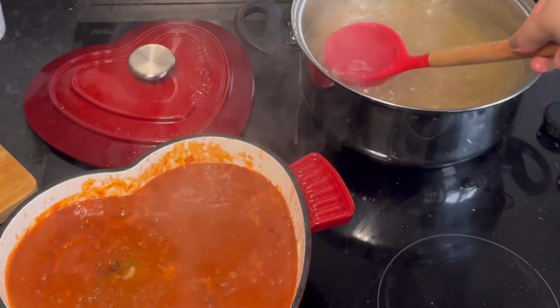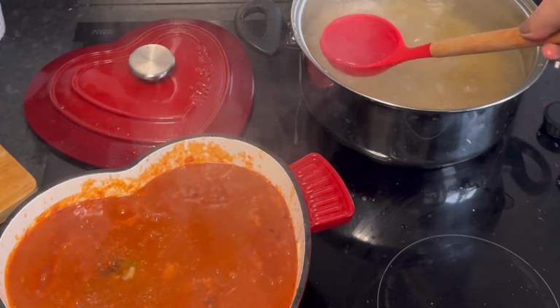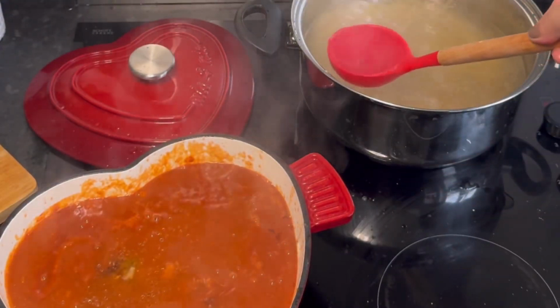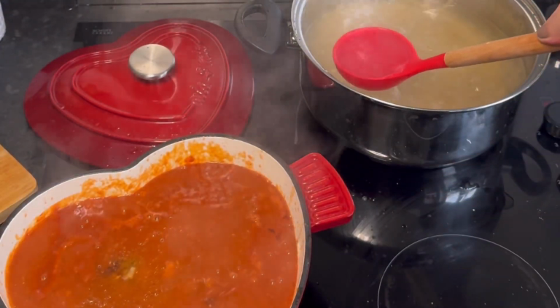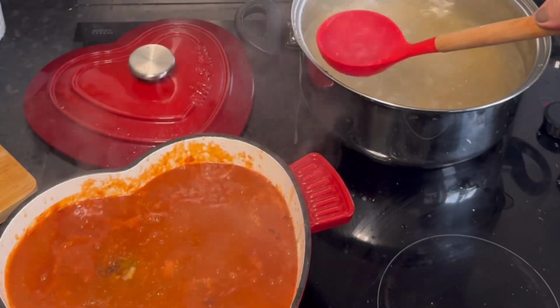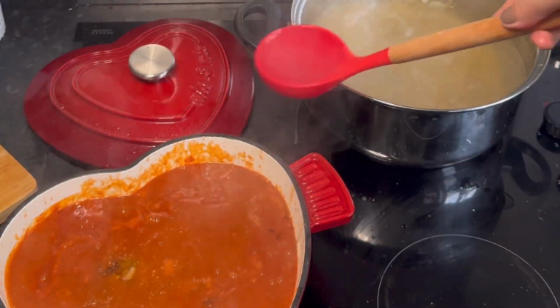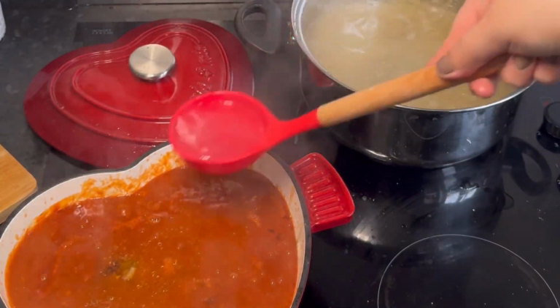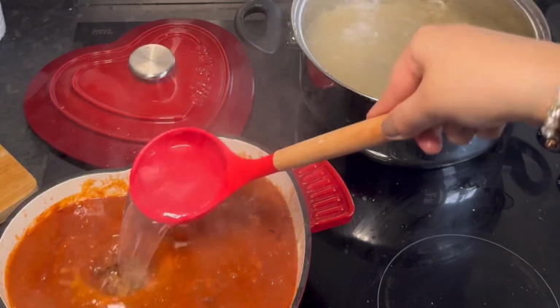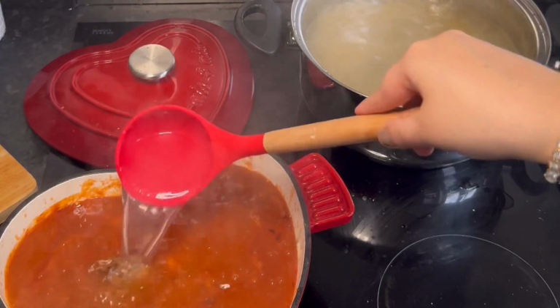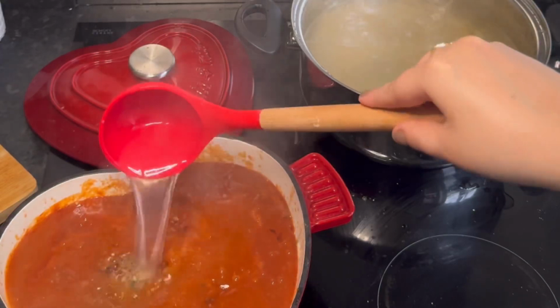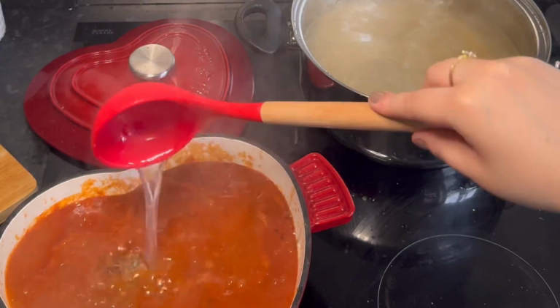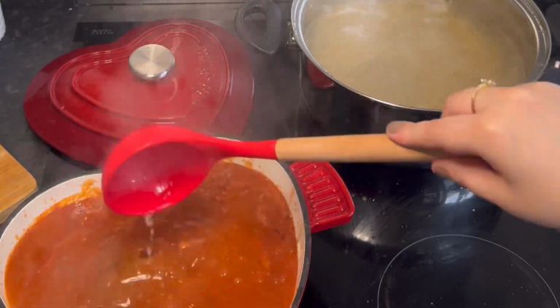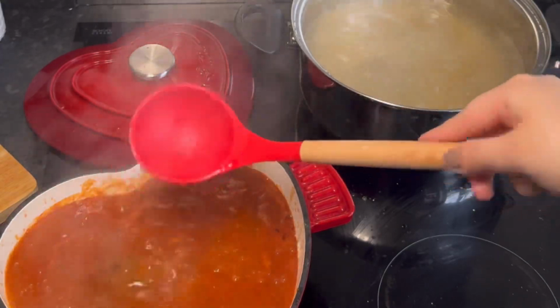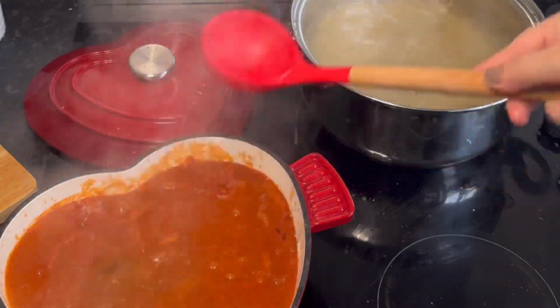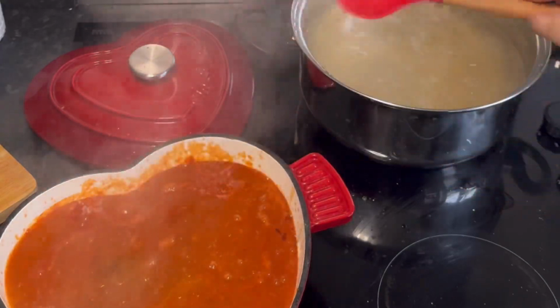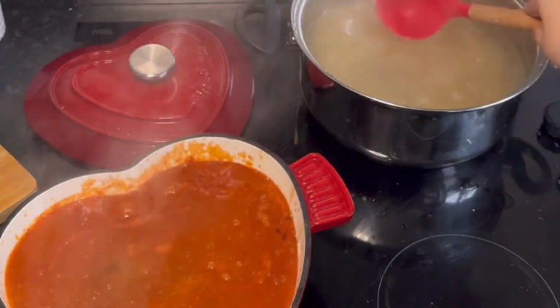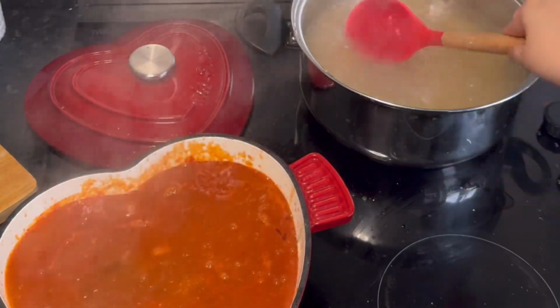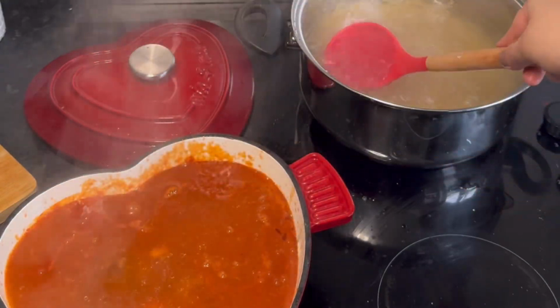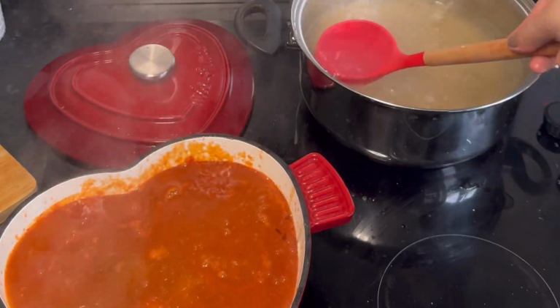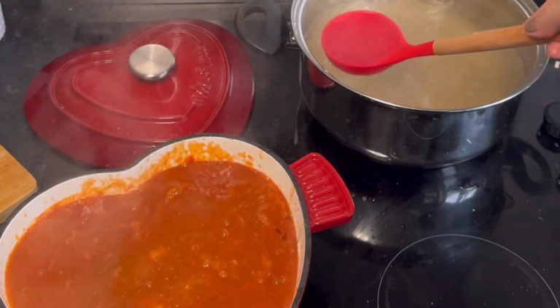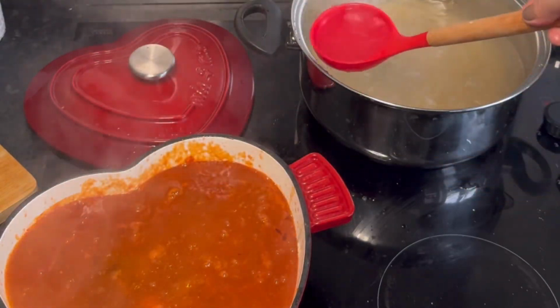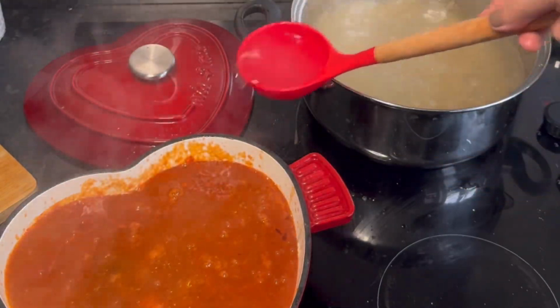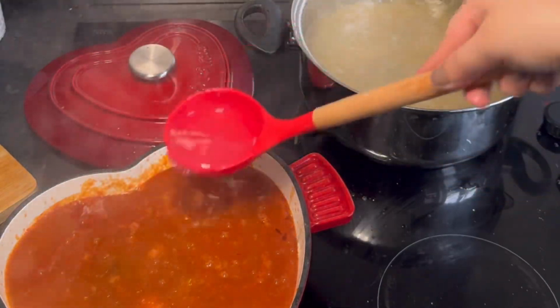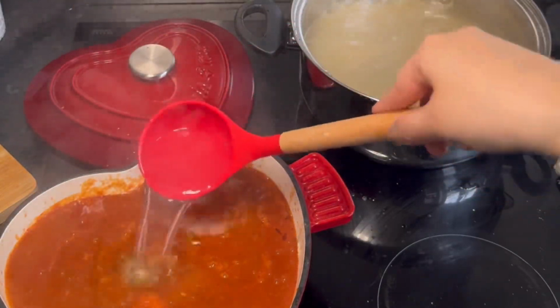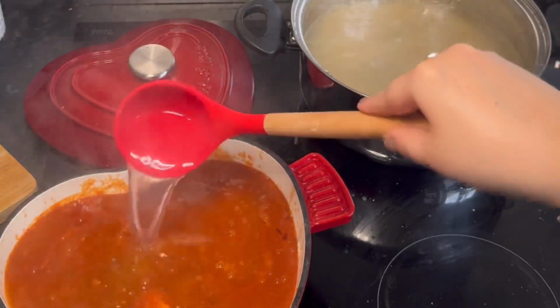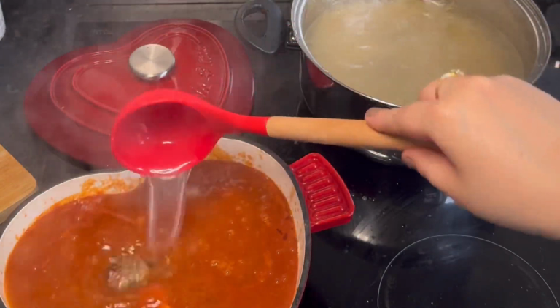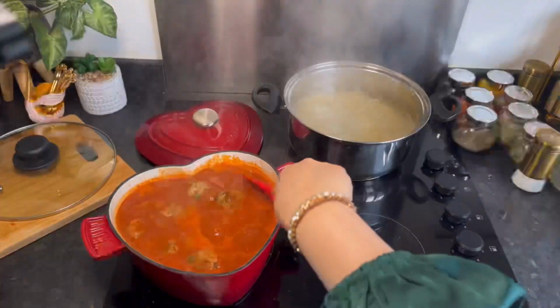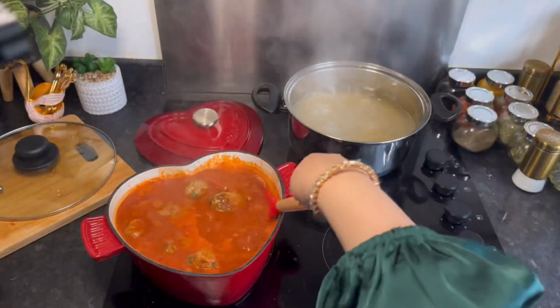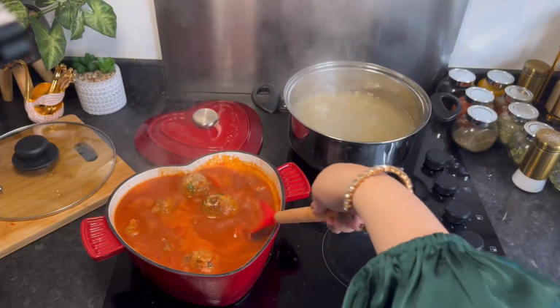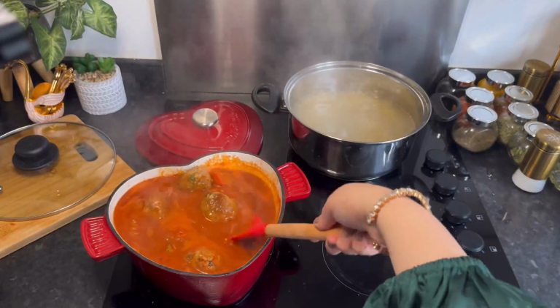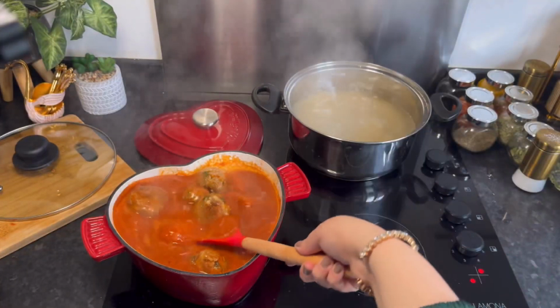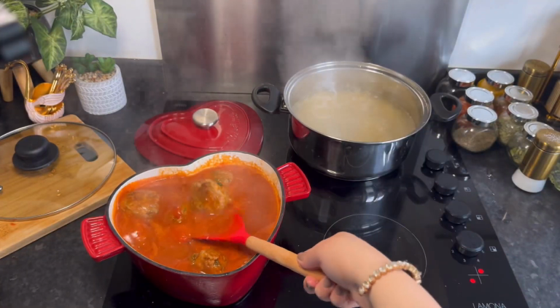I honestly do not know the science behind why you need to add pasta water instead of normal water, but believe me it makes a difference.